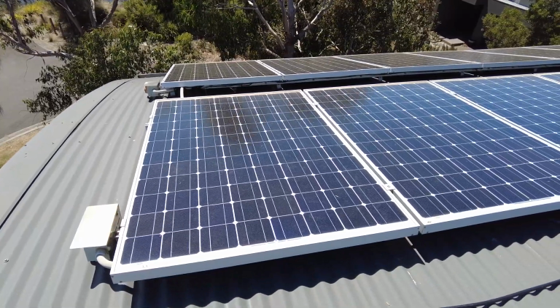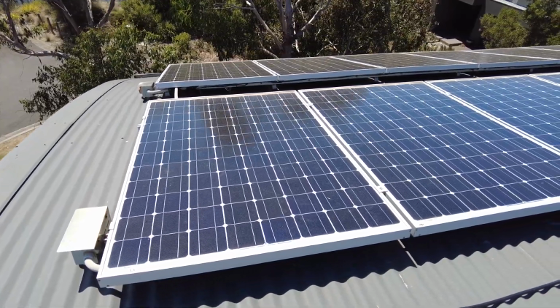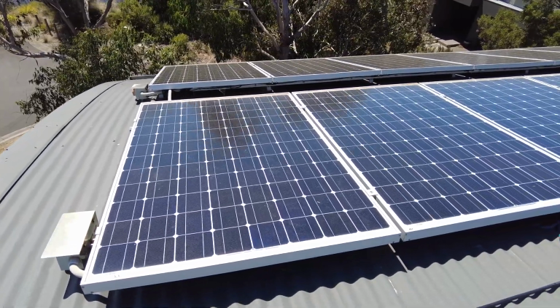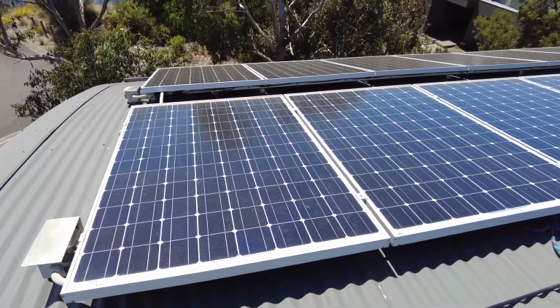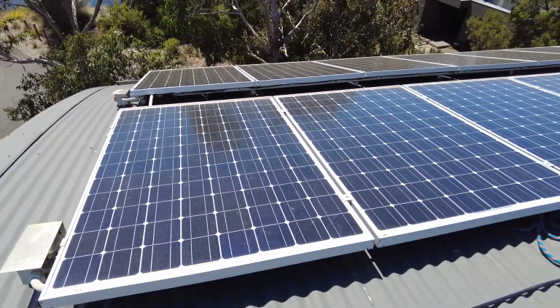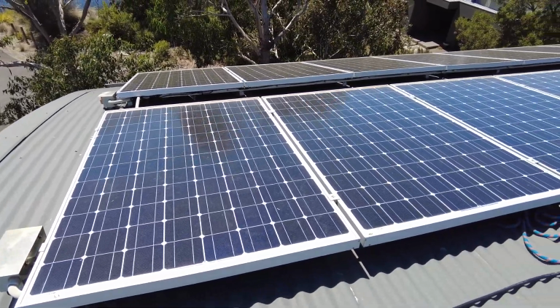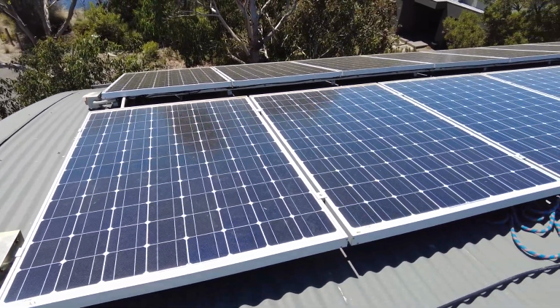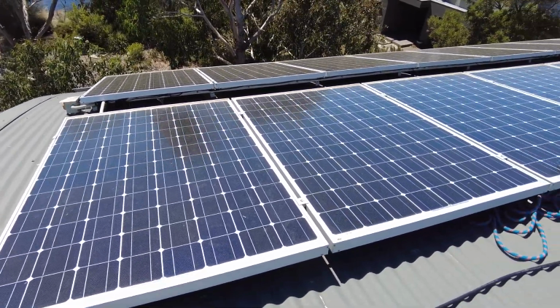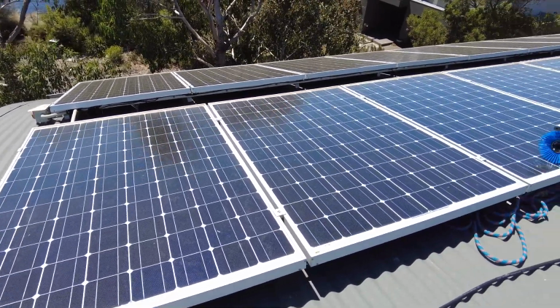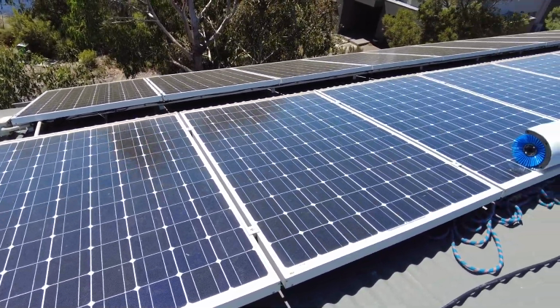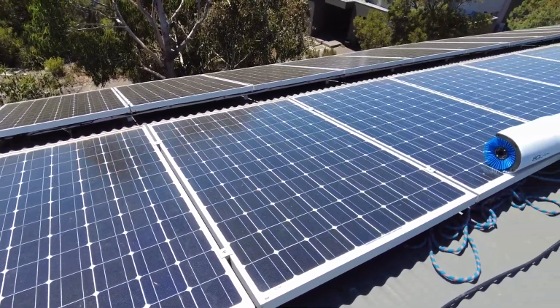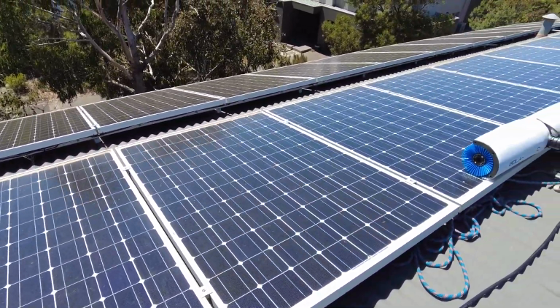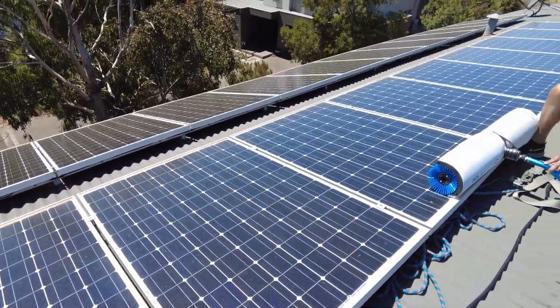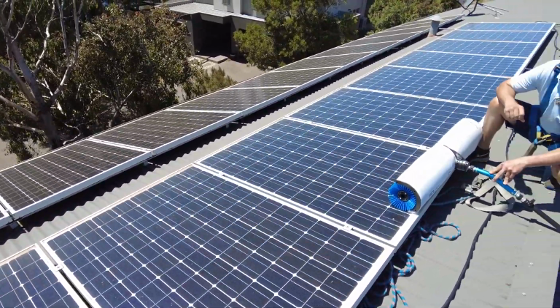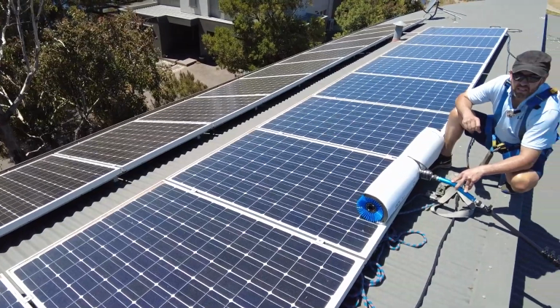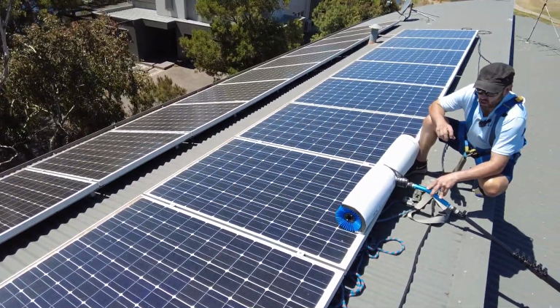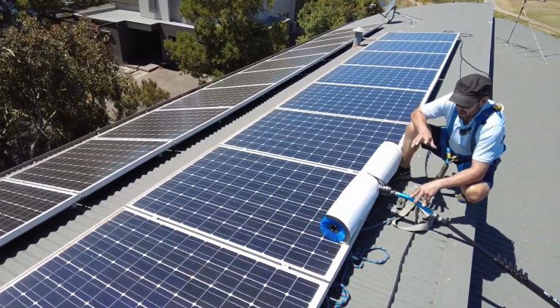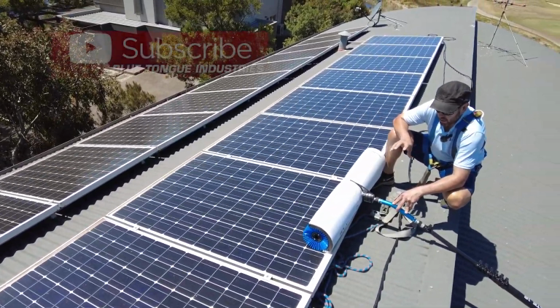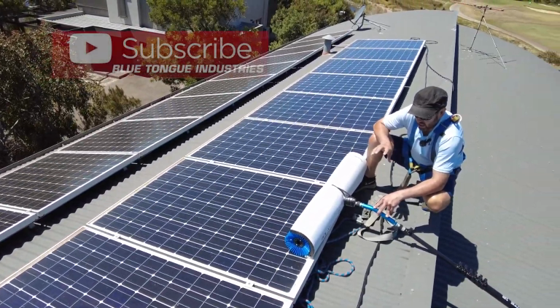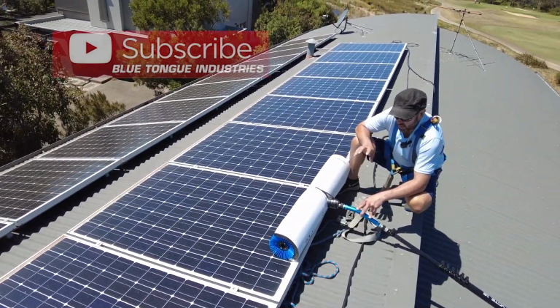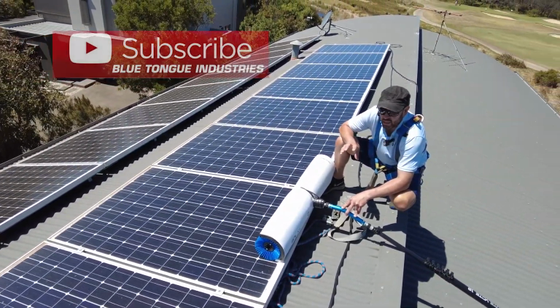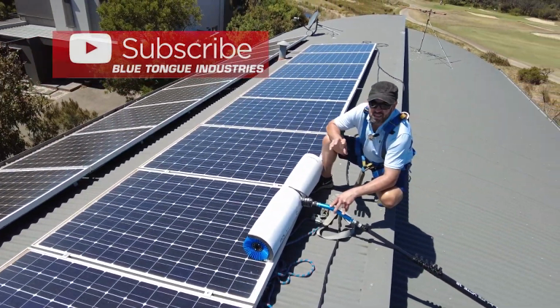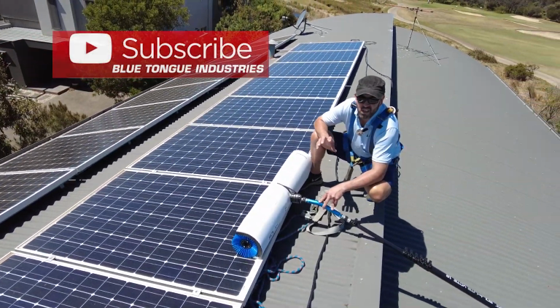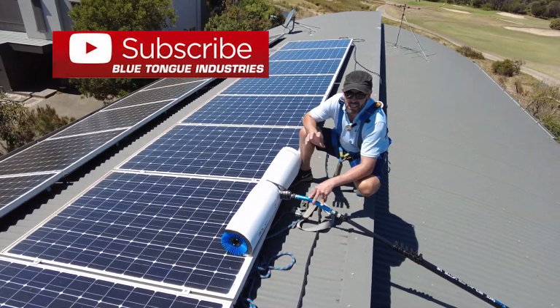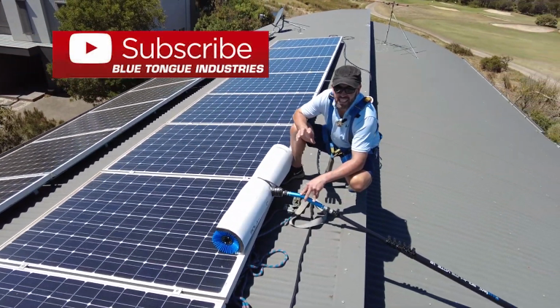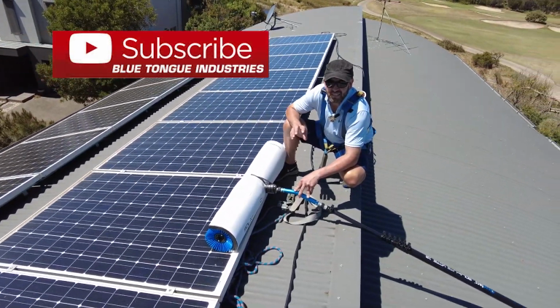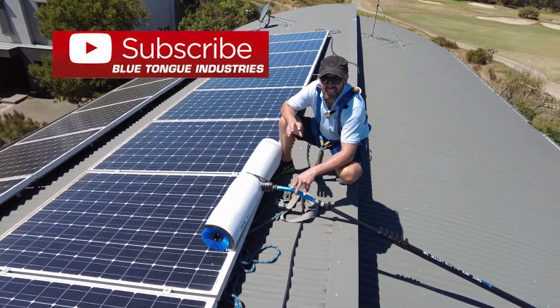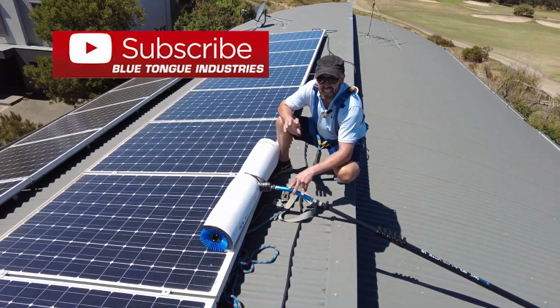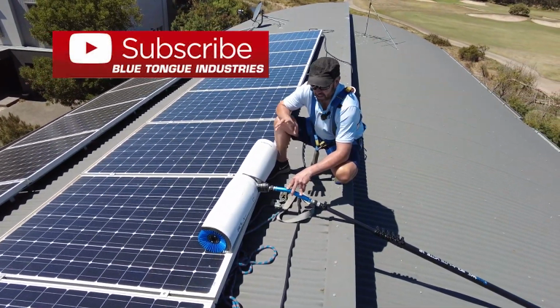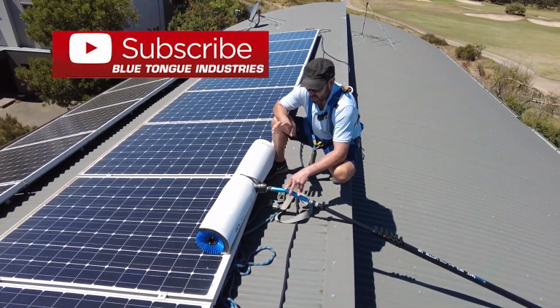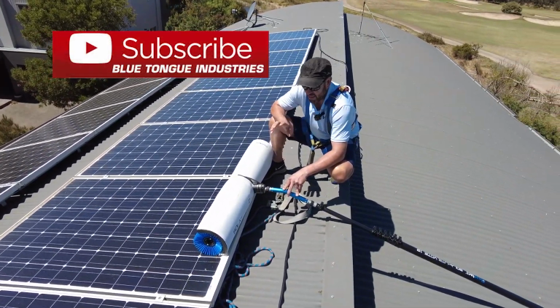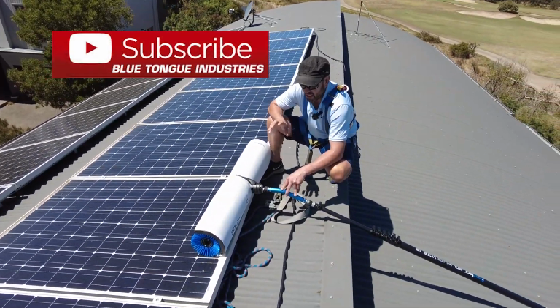G'day guys, welcome back again. Solar panel cleaning with SolarTech C1000.